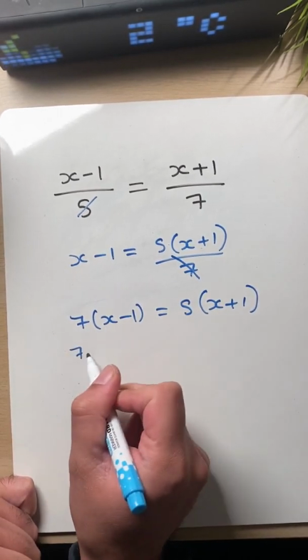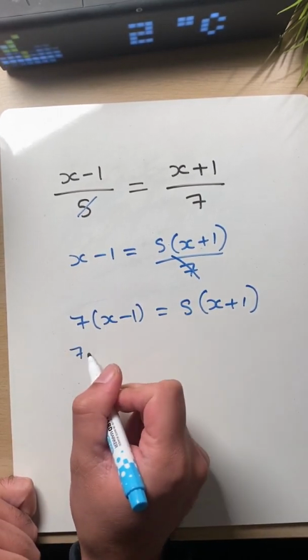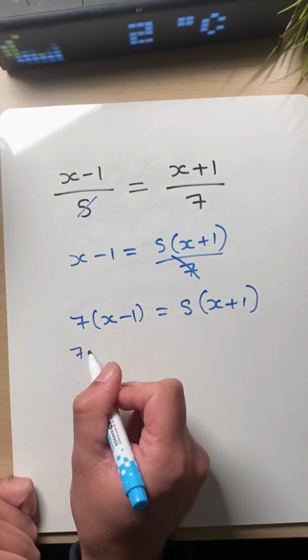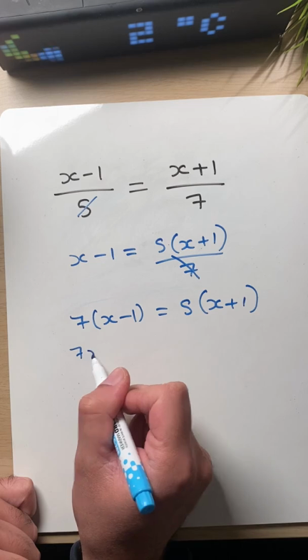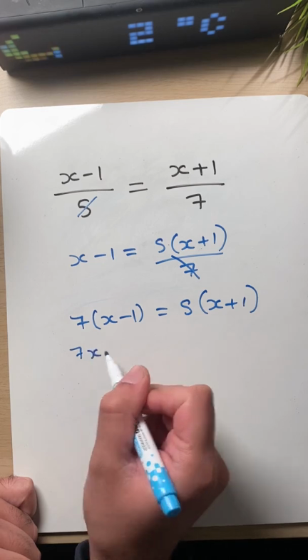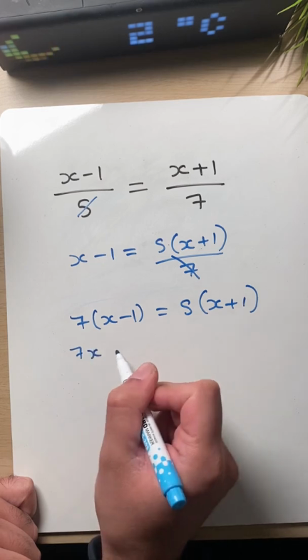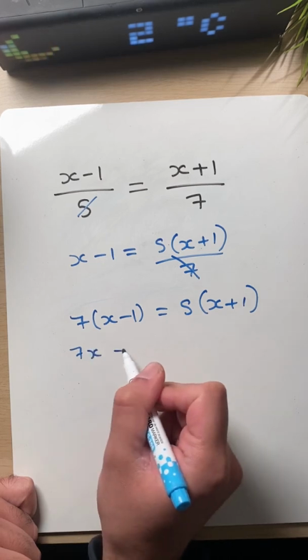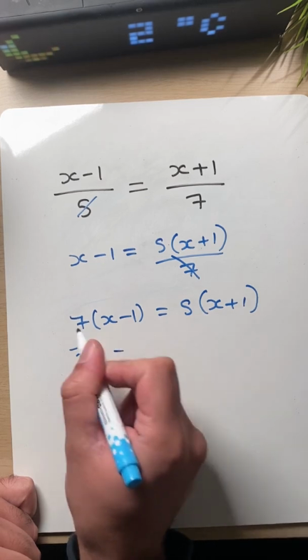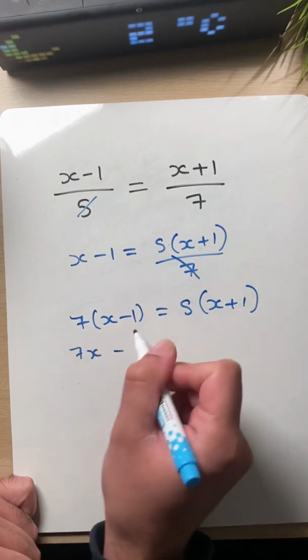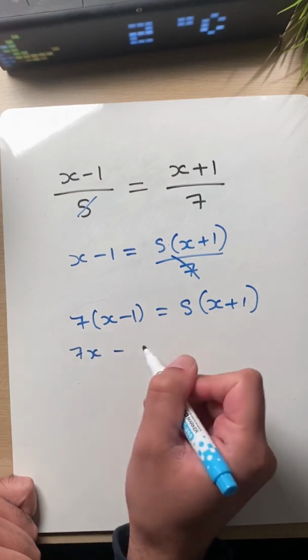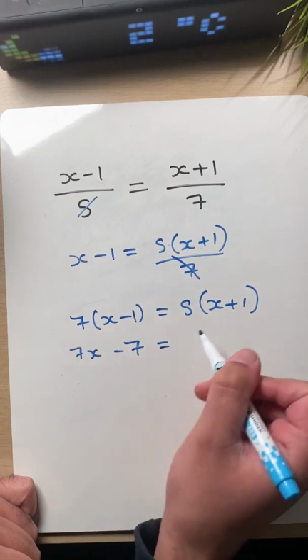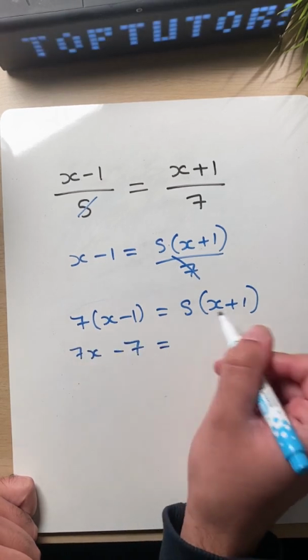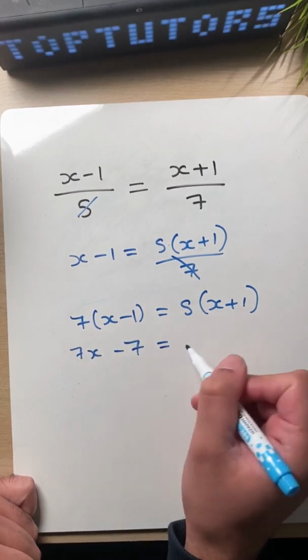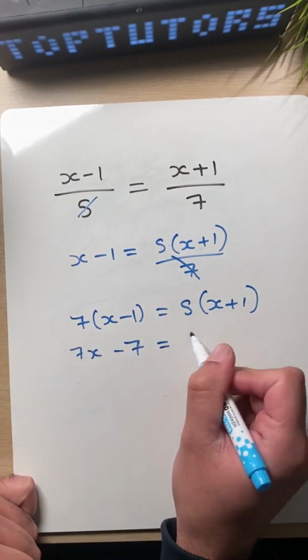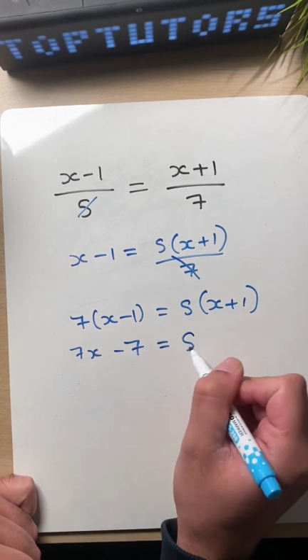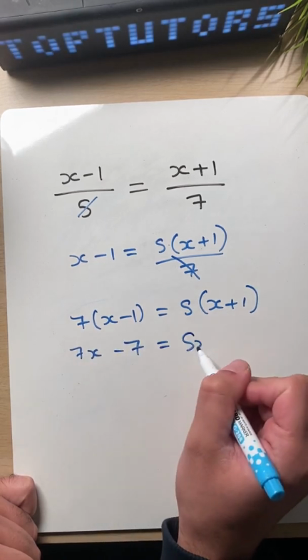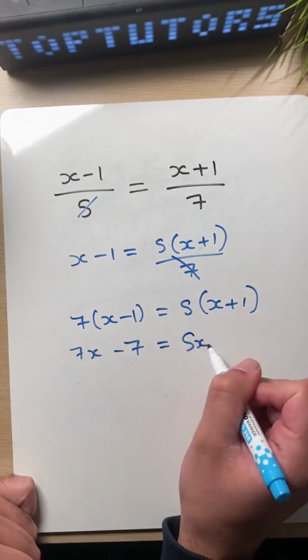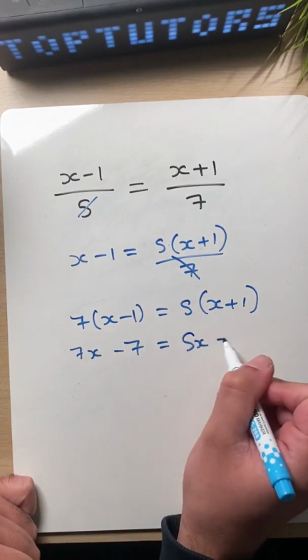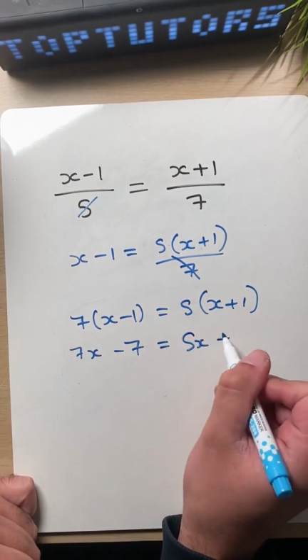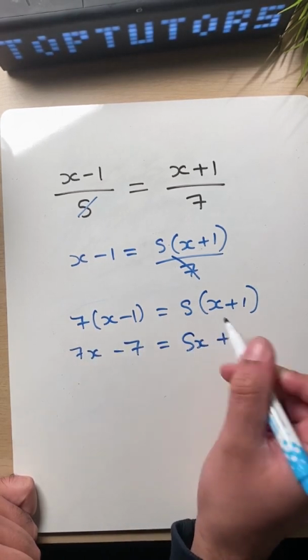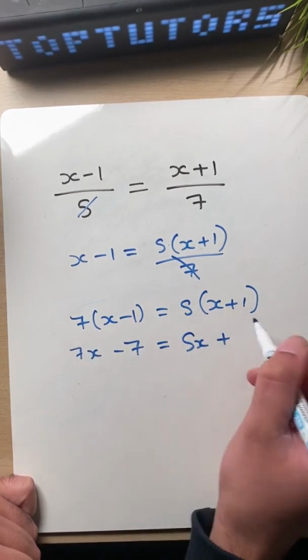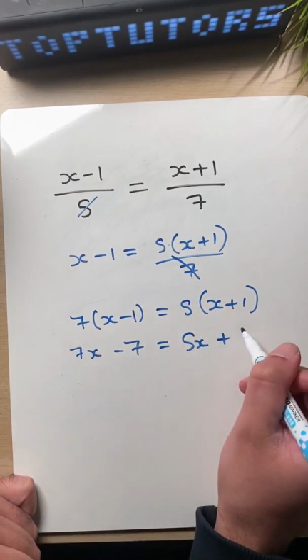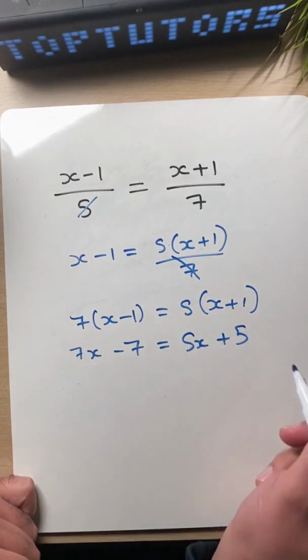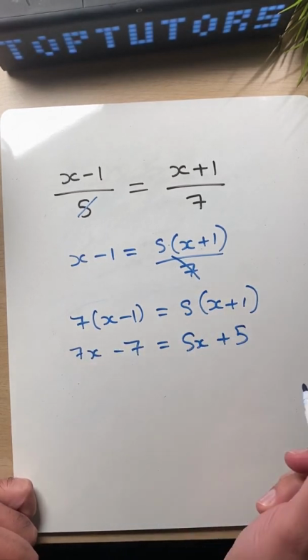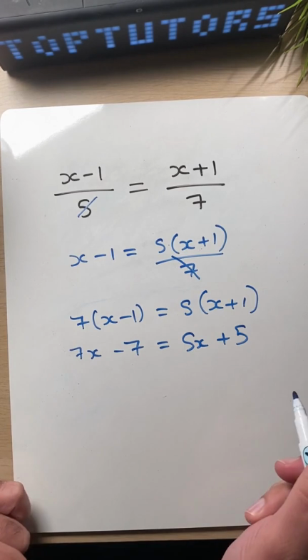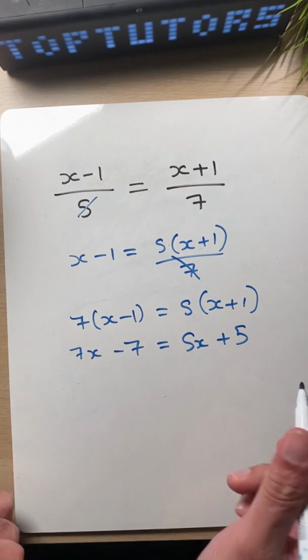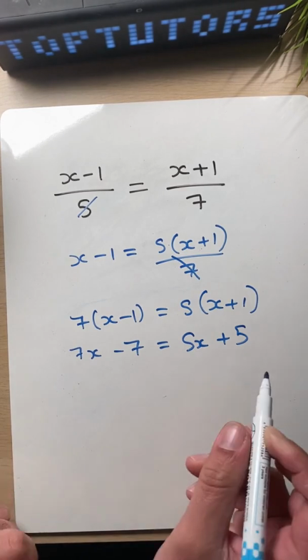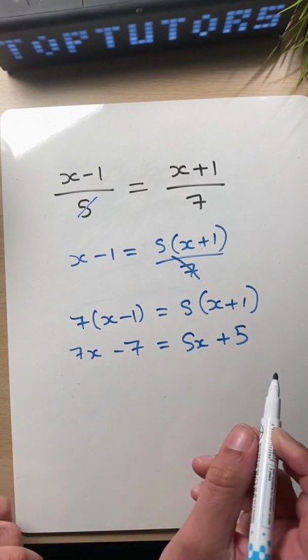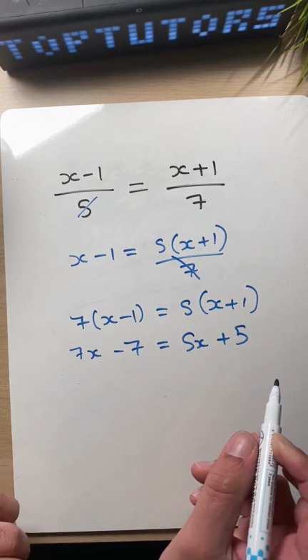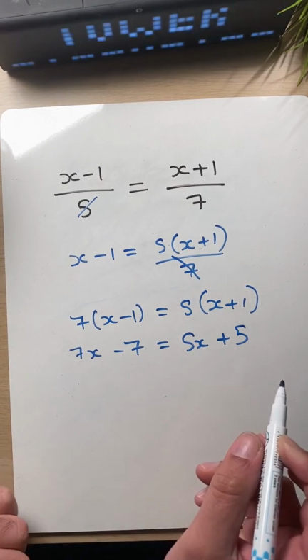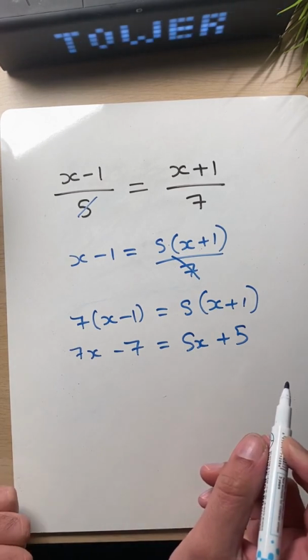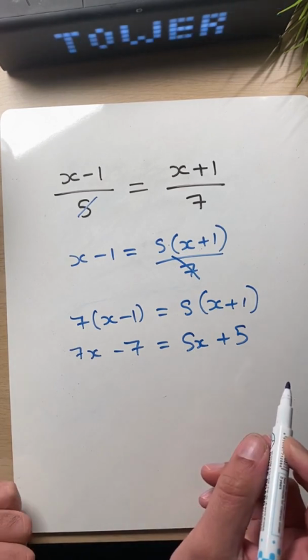So seven times x minus seven equals five x plus five. All right, we're getting somewhere now.